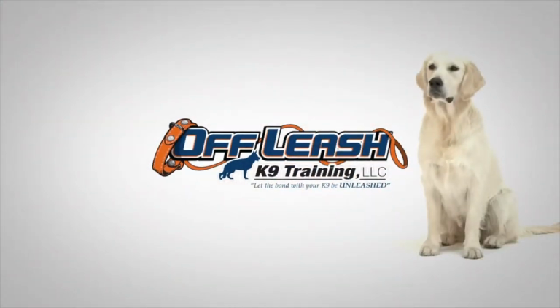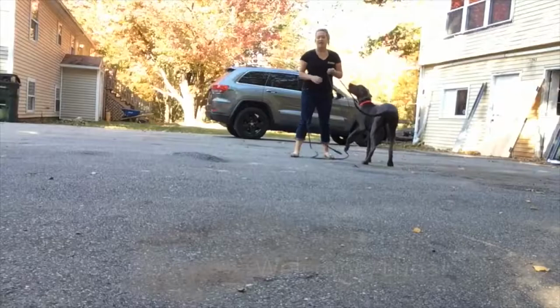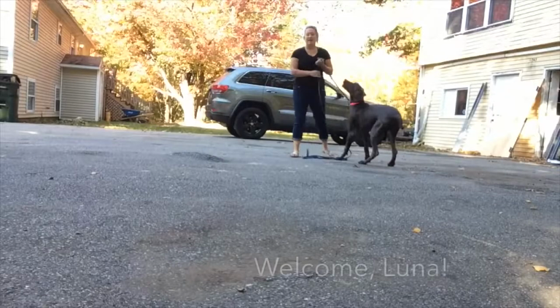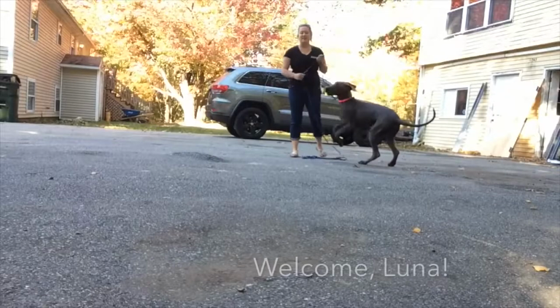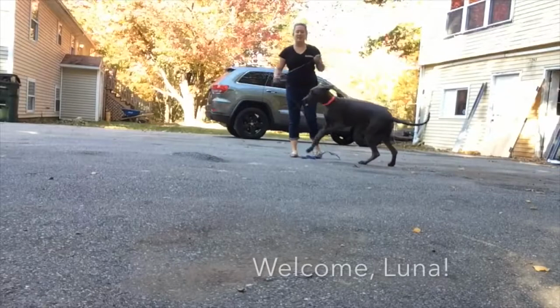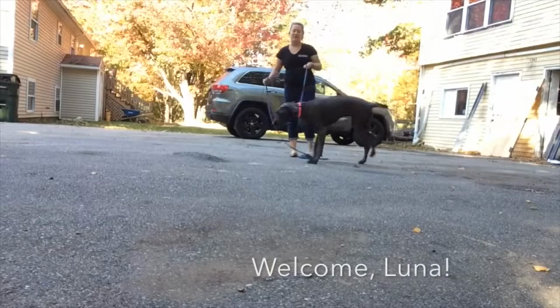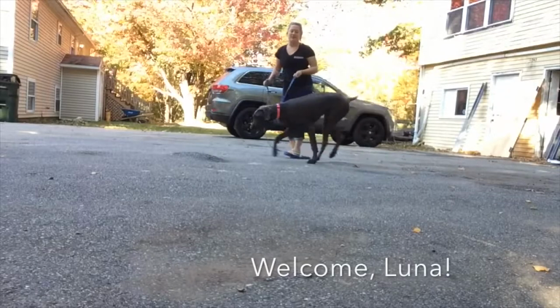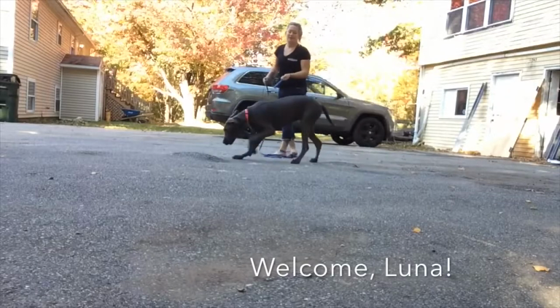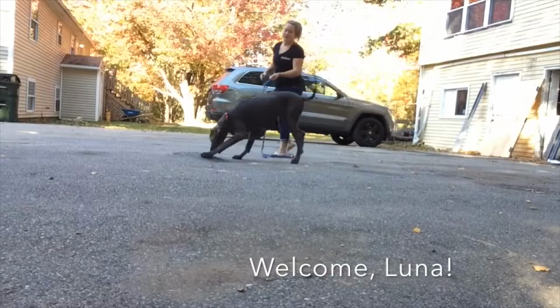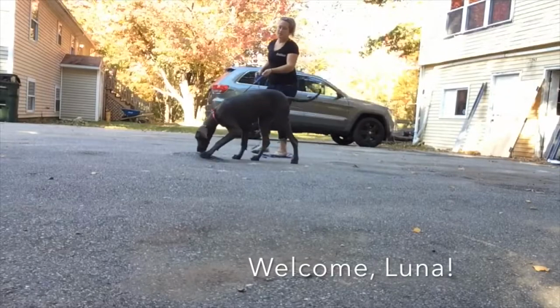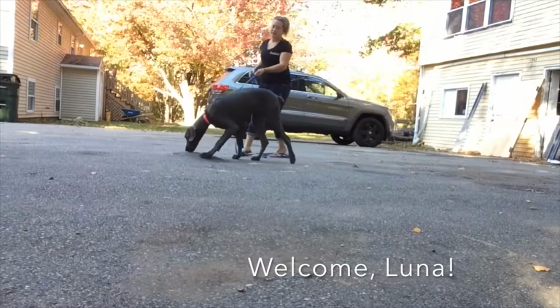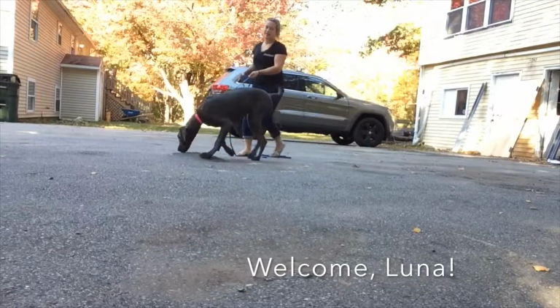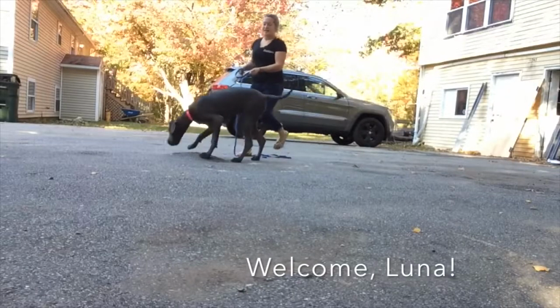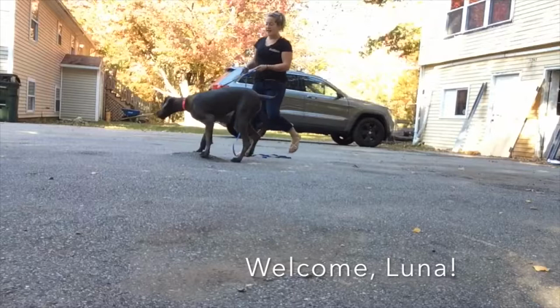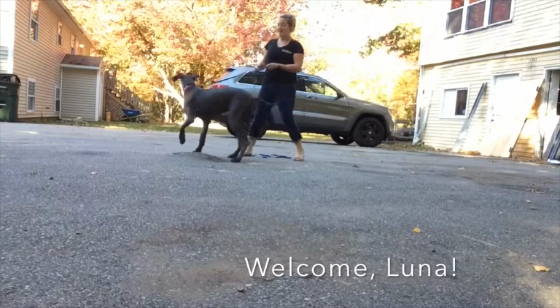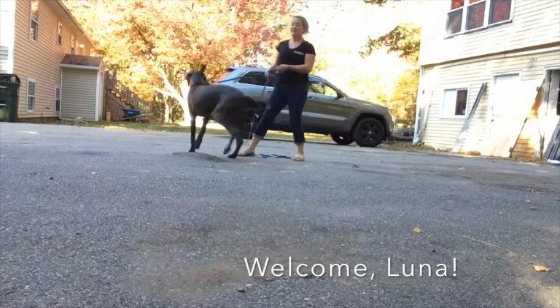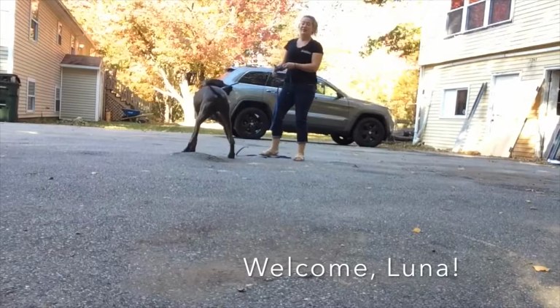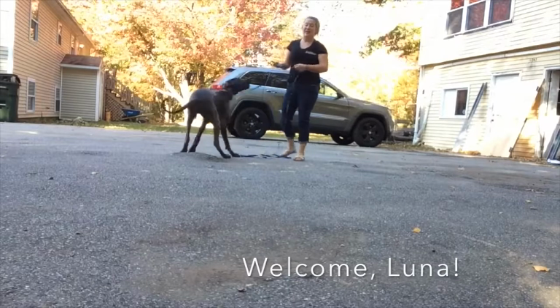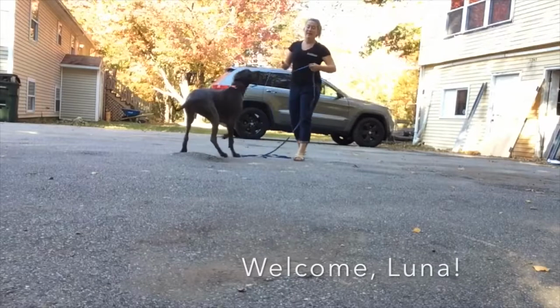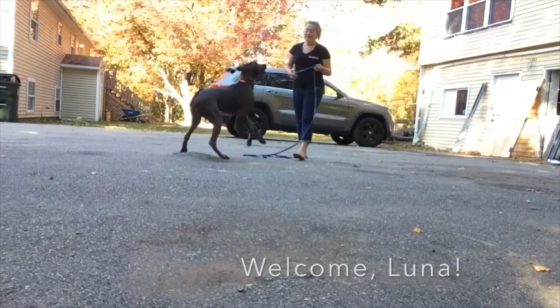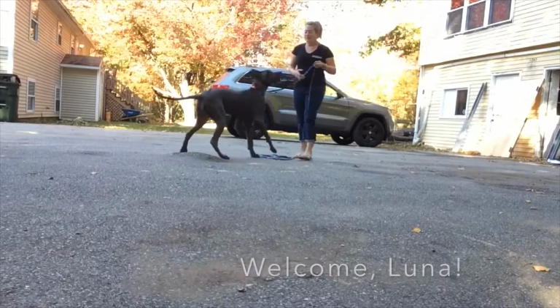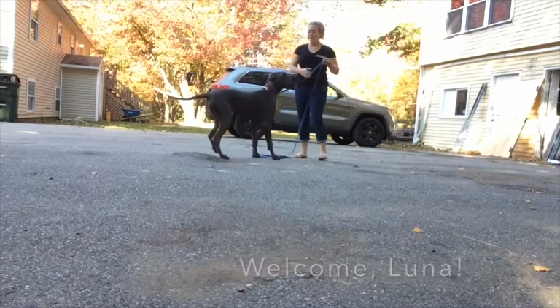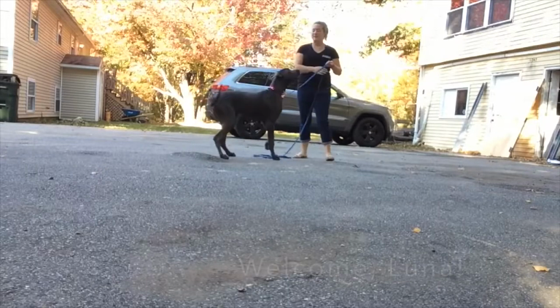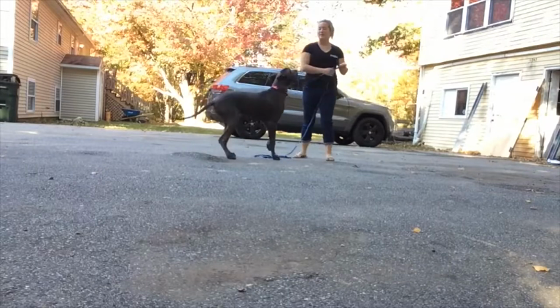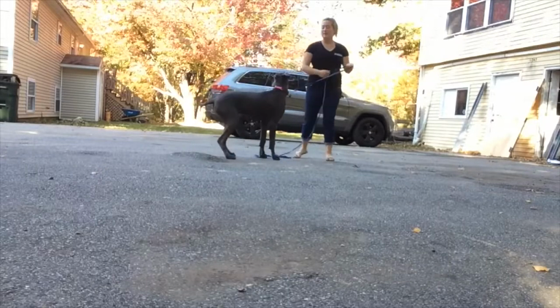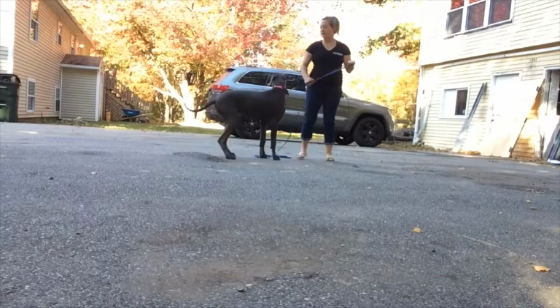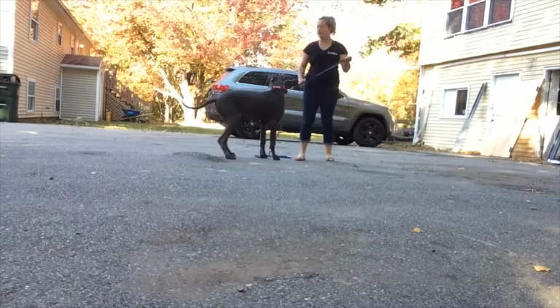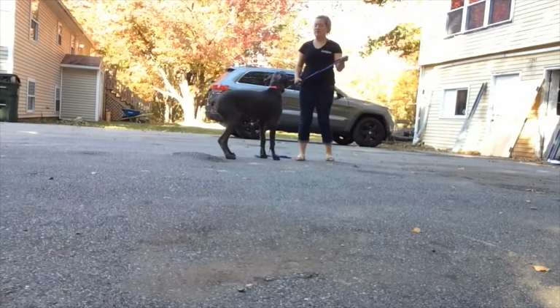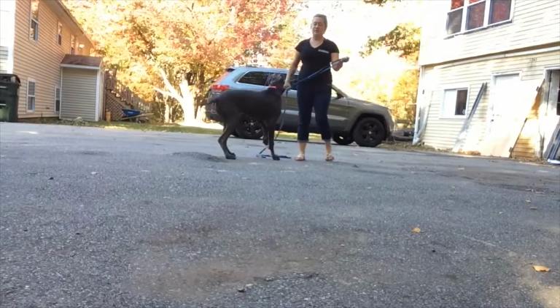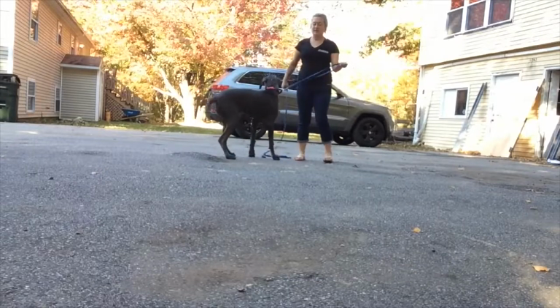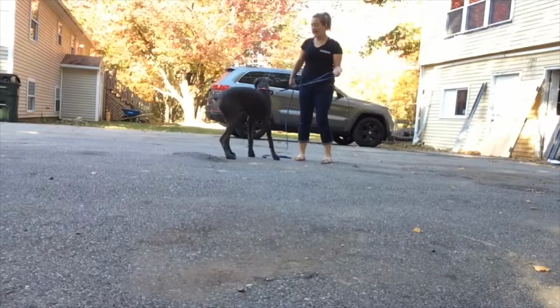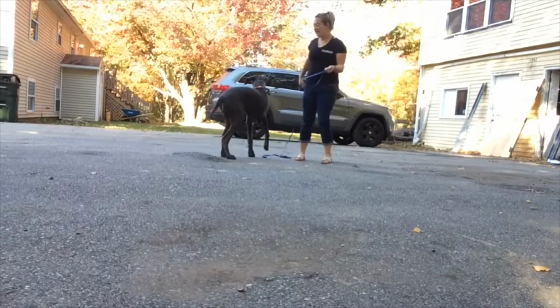Hey guys, Jenna with Opelish Canine Training. Today I have Luna. Luna's about seven months old and she's a Great Dane.